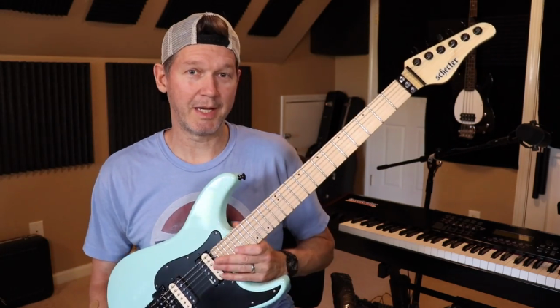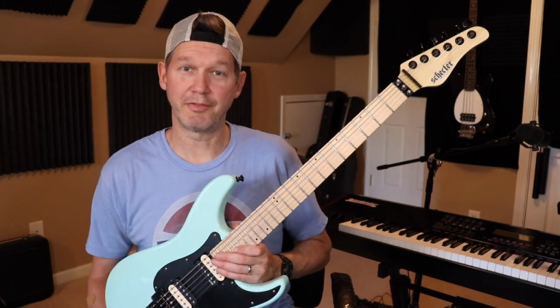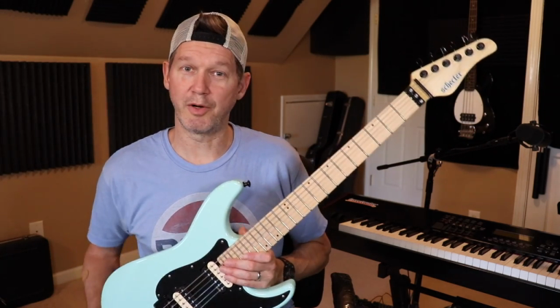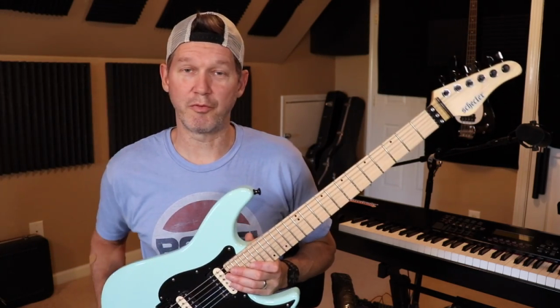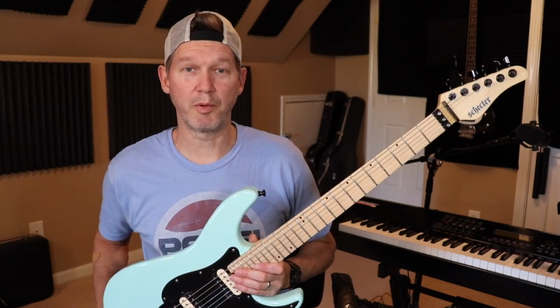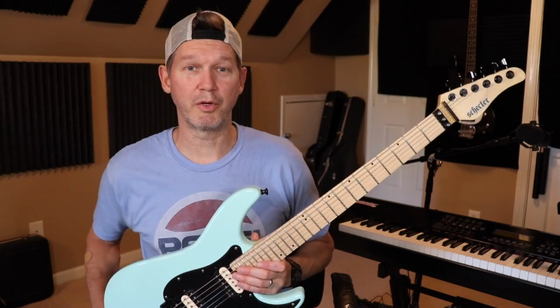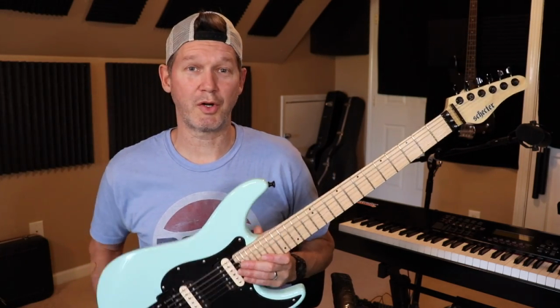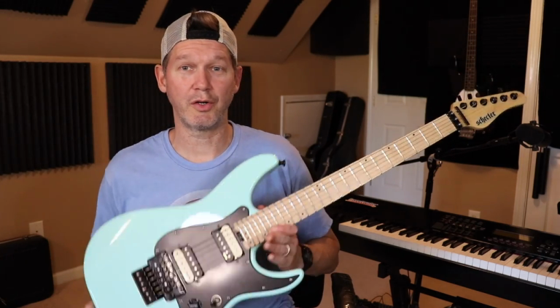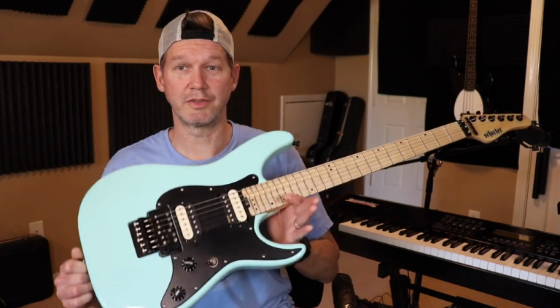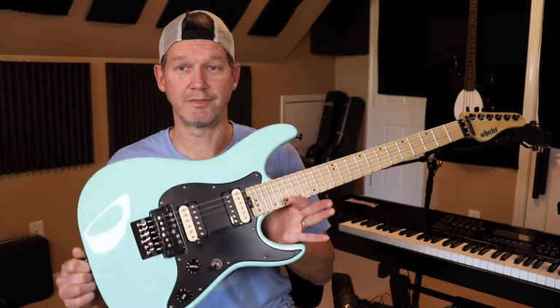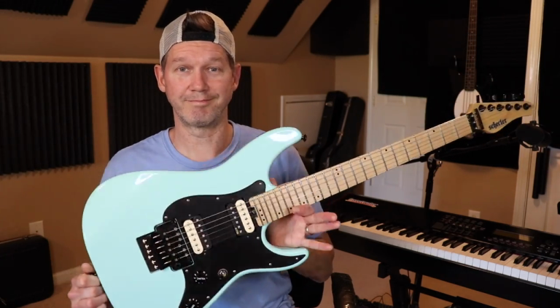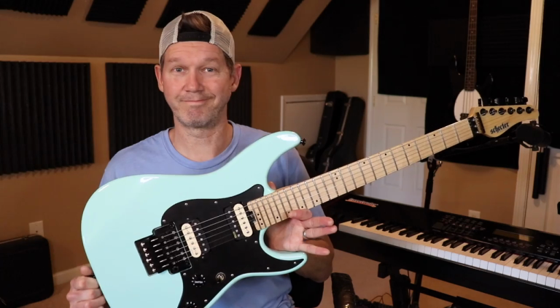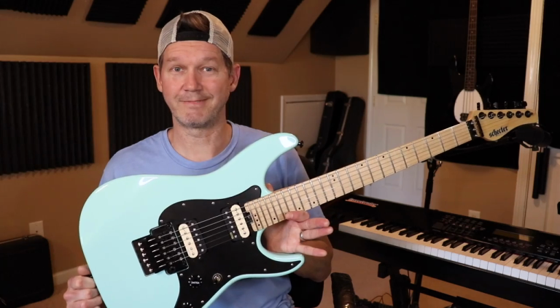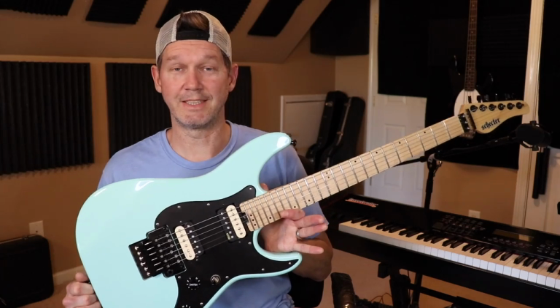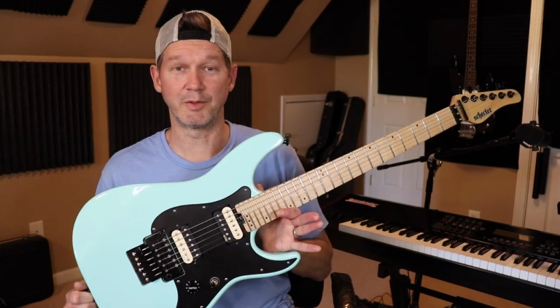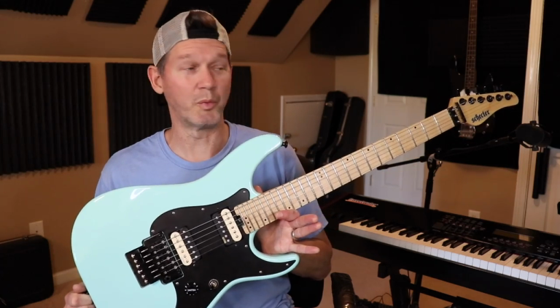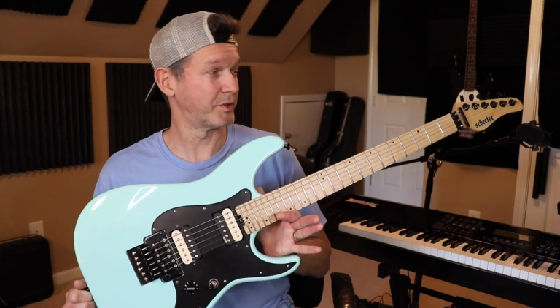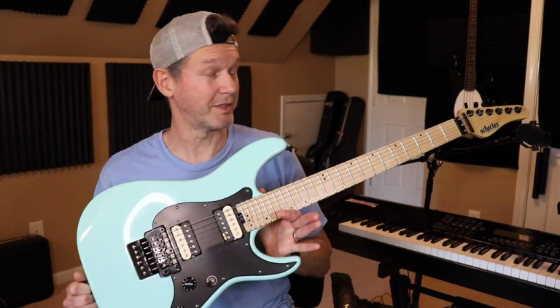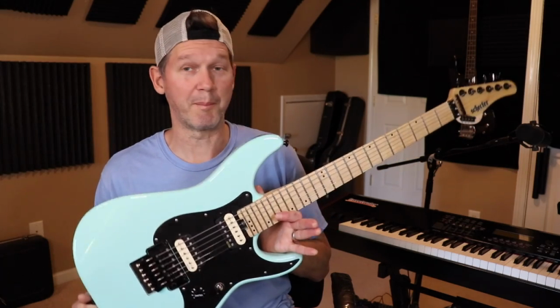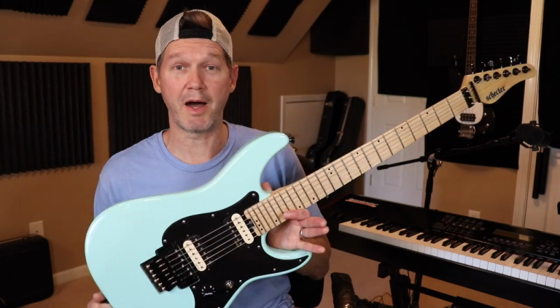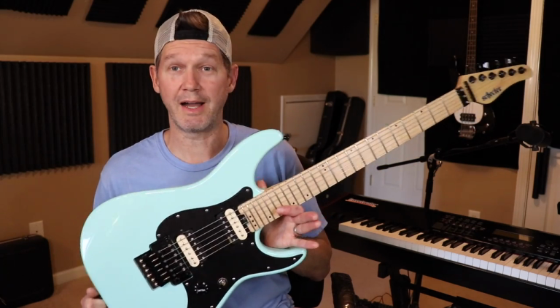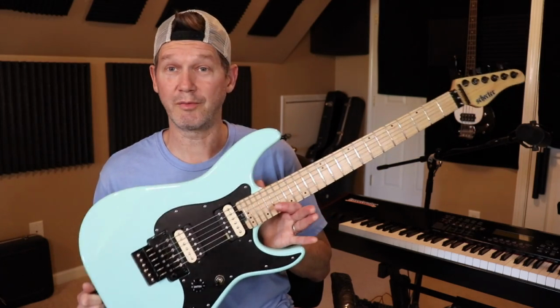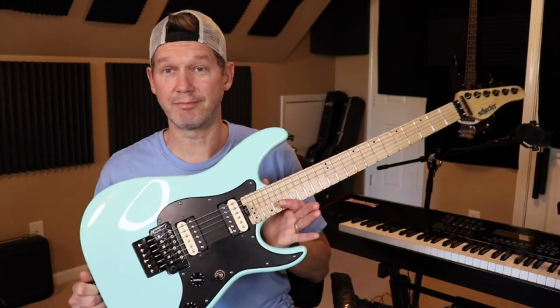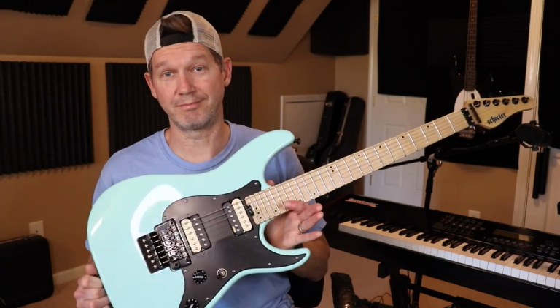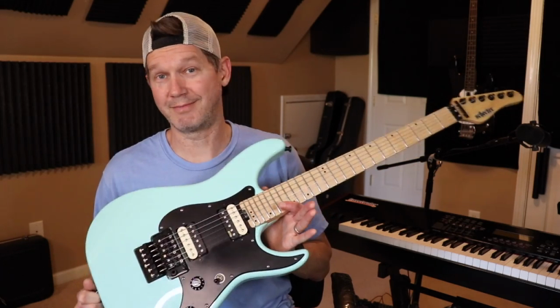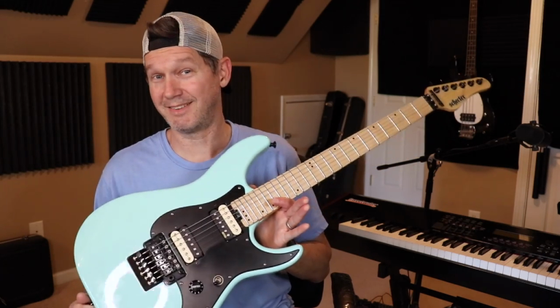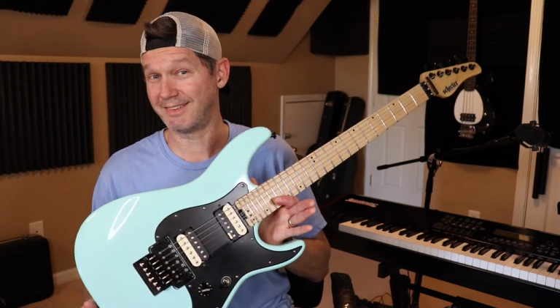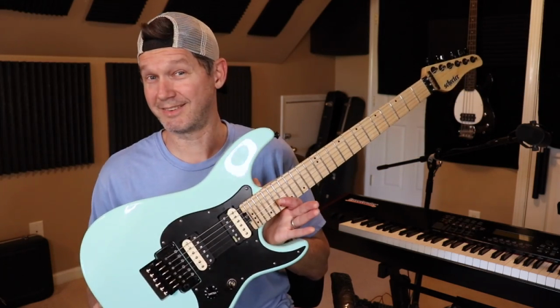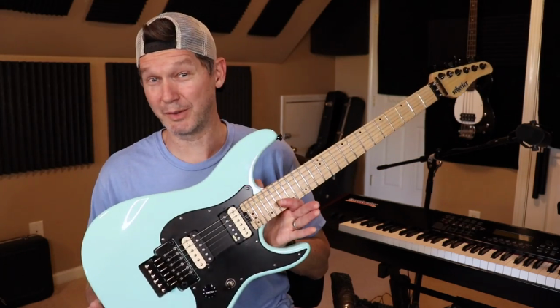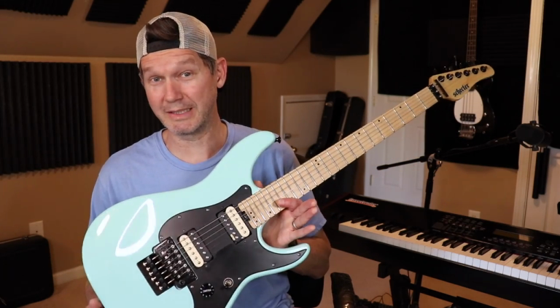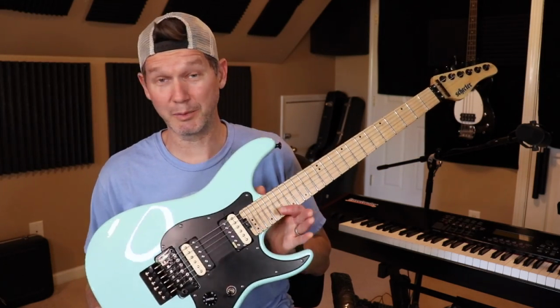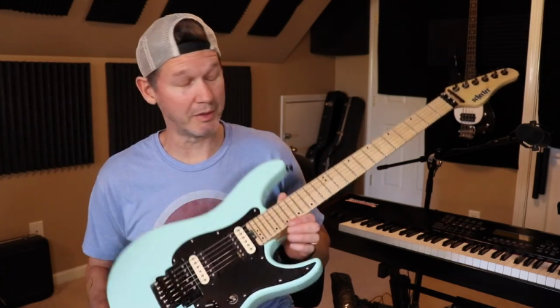For affordable guitars, especially to mod out, this is a really good one.